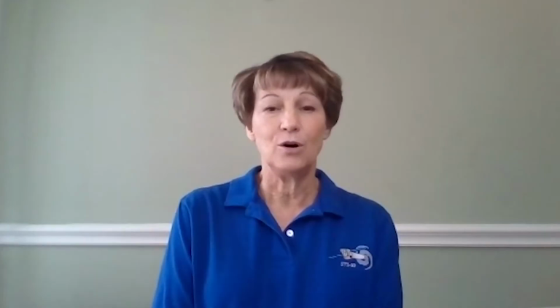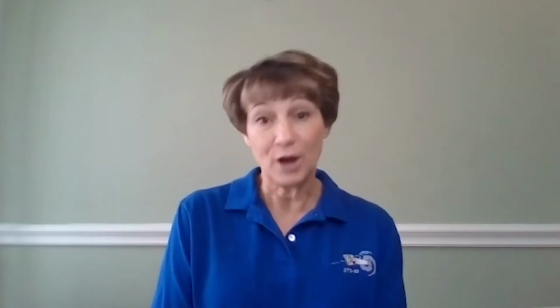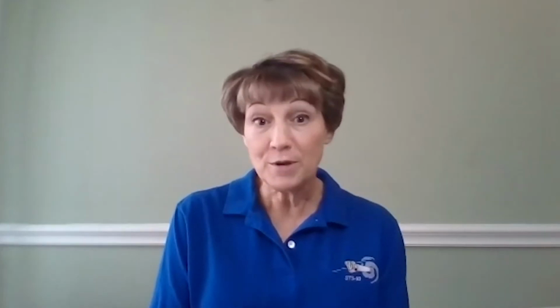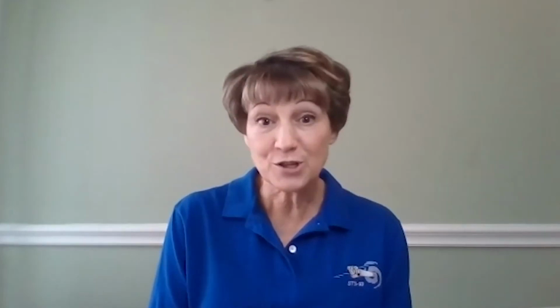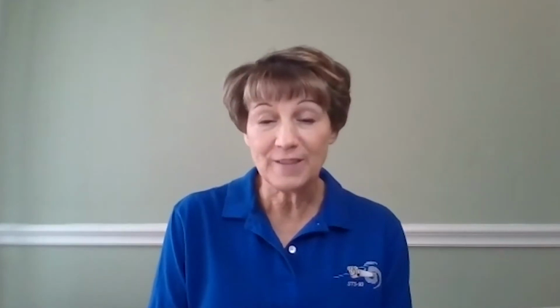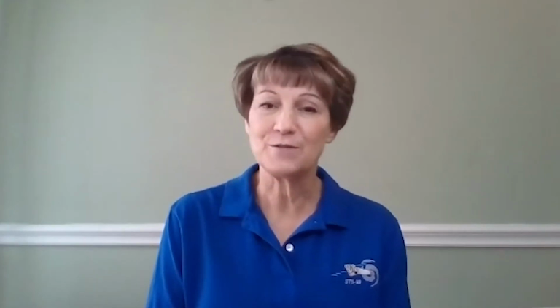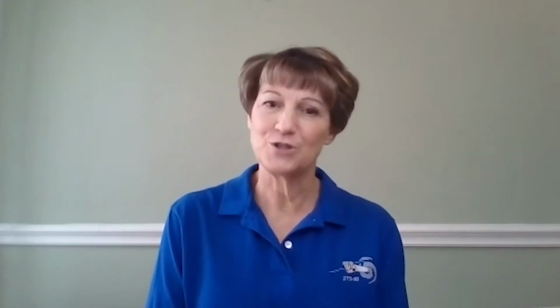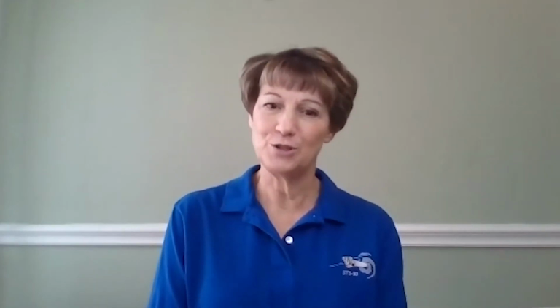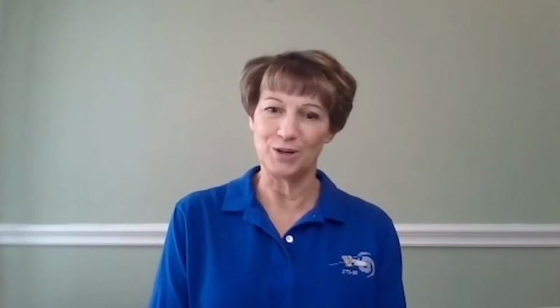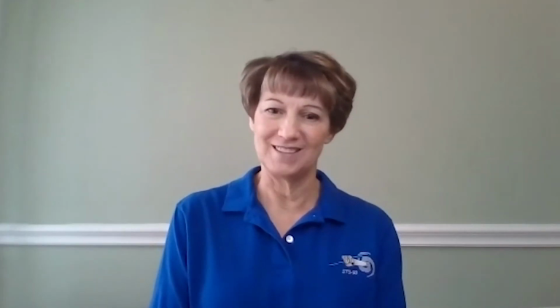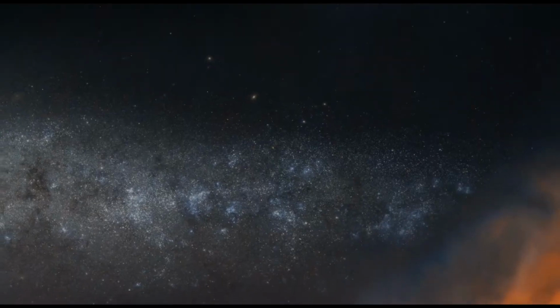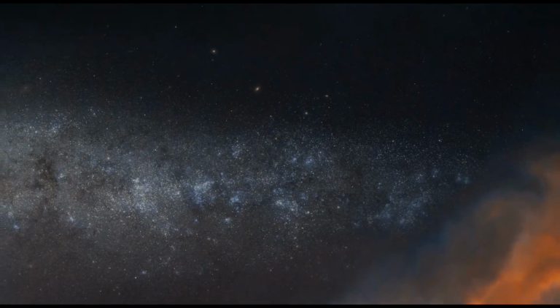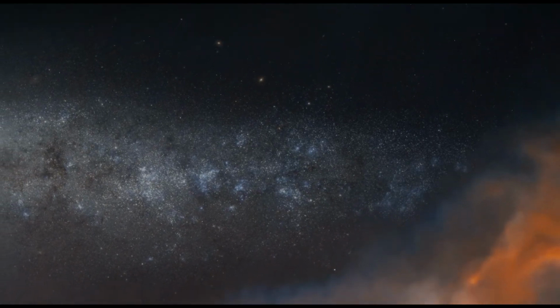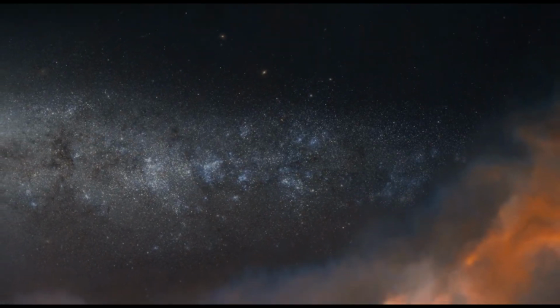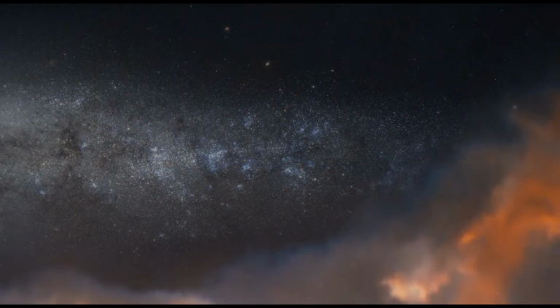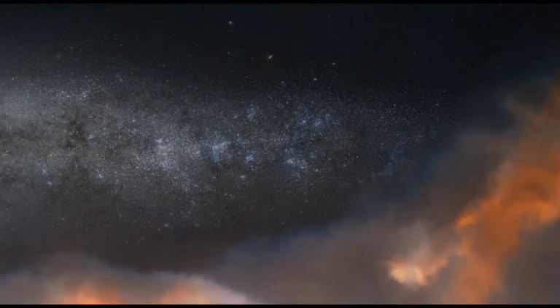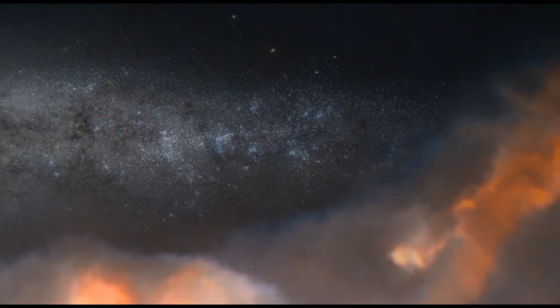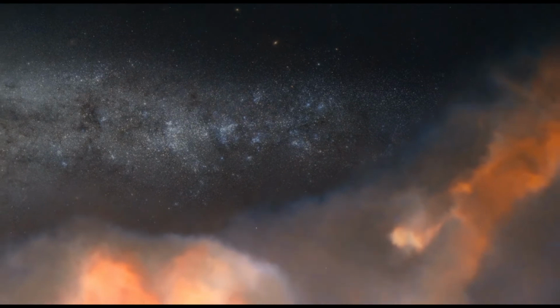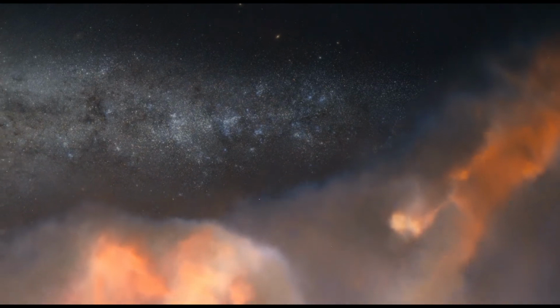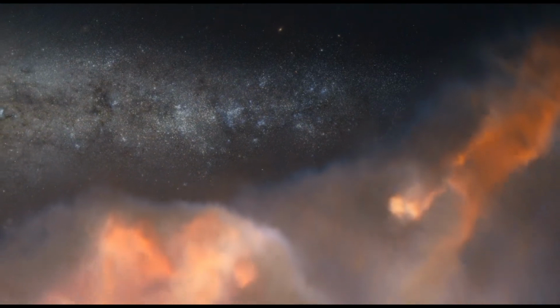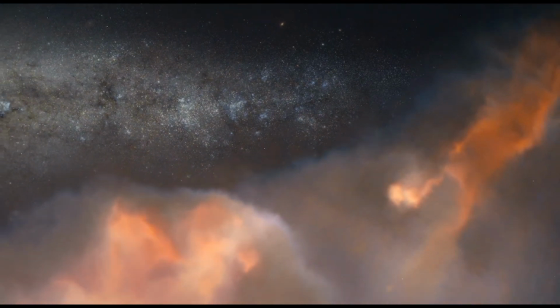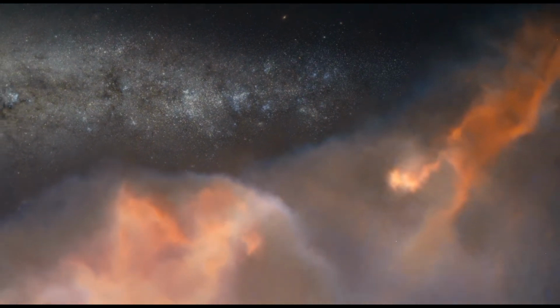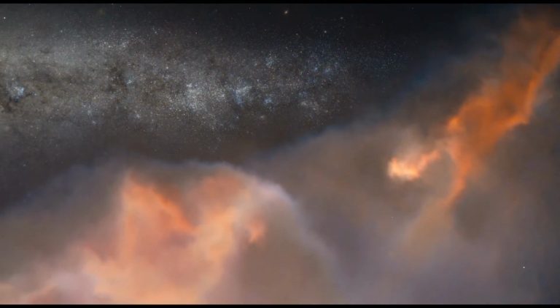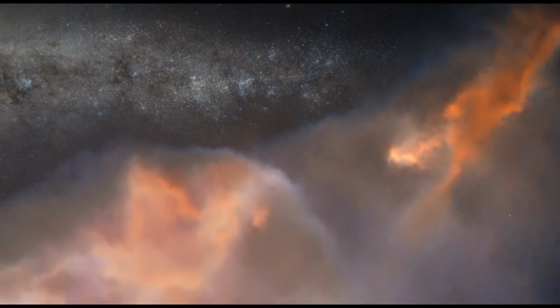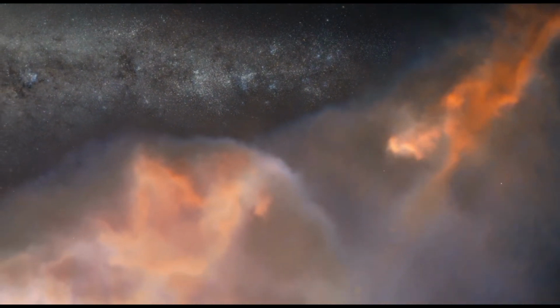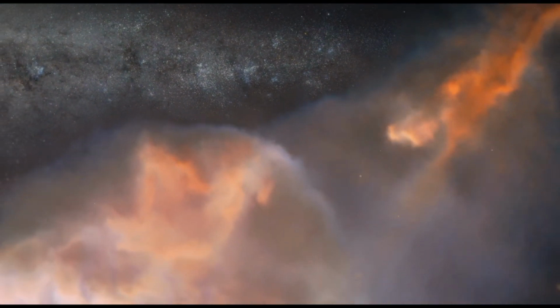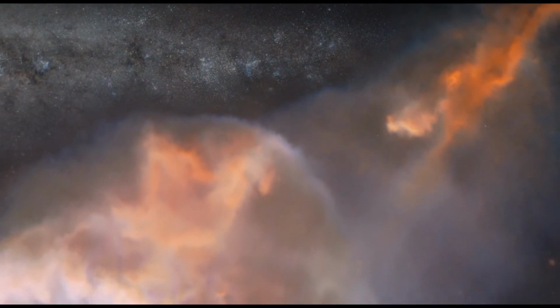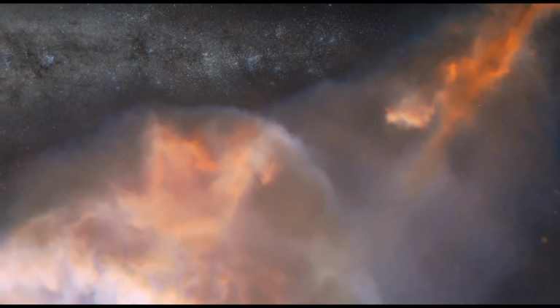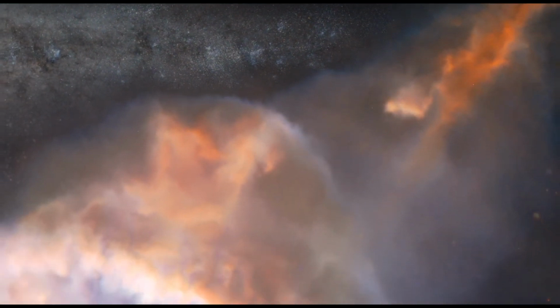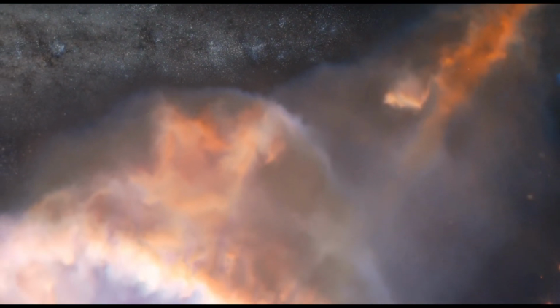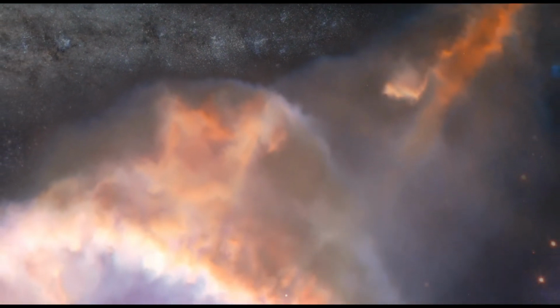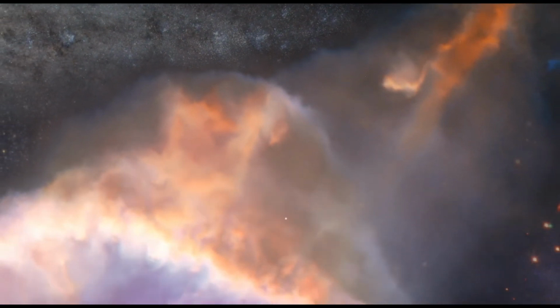We hope you enjoy this virtual tour and learn how Chandra has helped us solve some of the greatest mysteries in the universe.